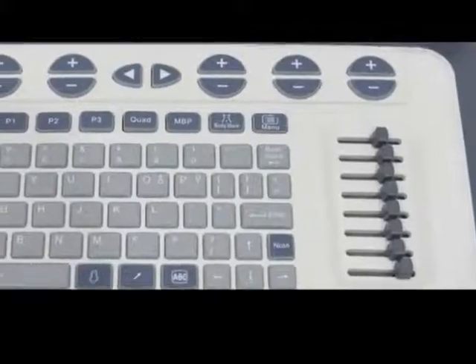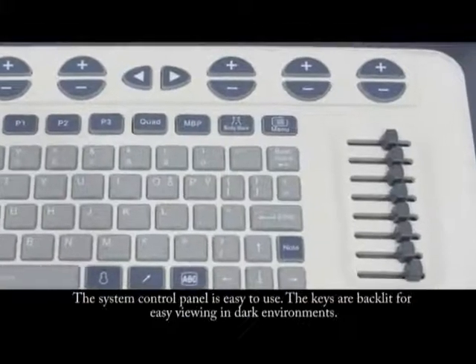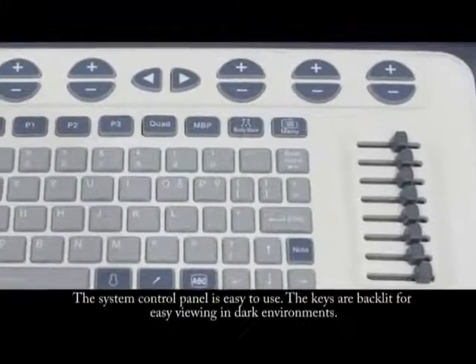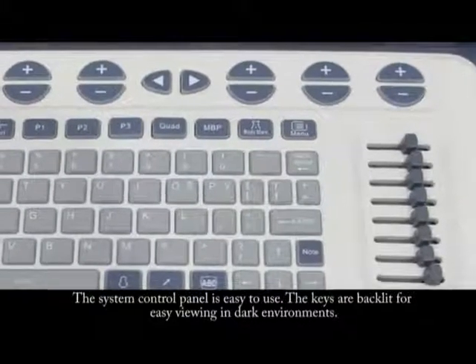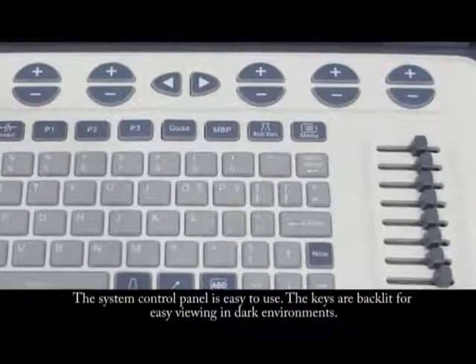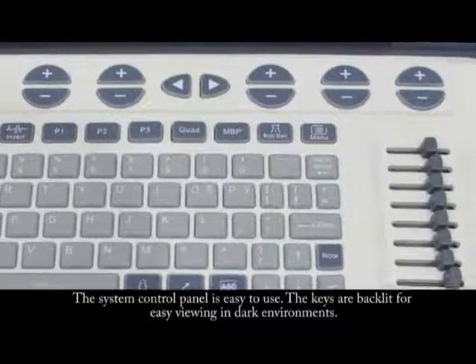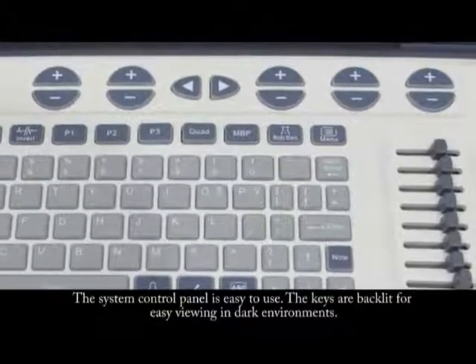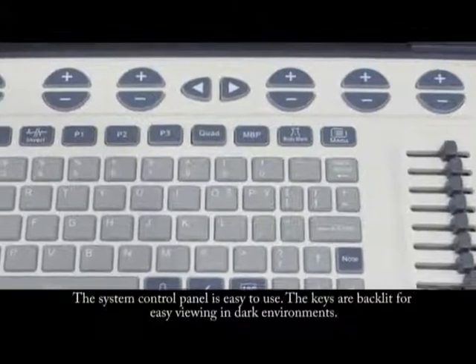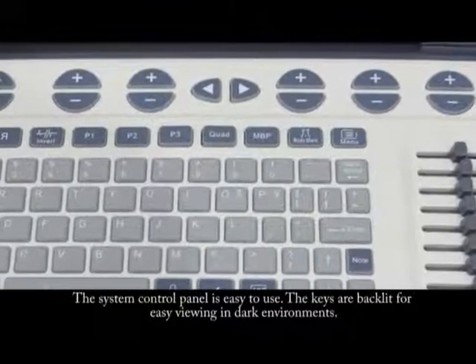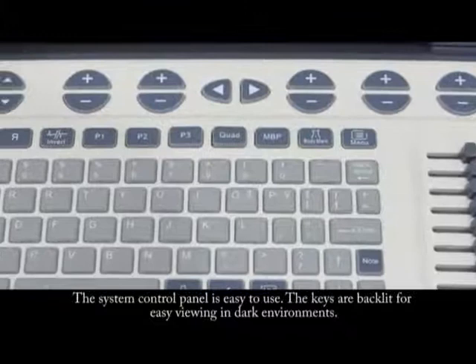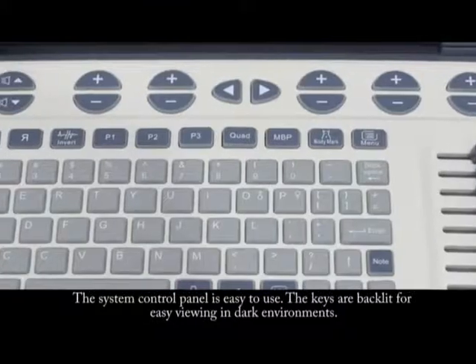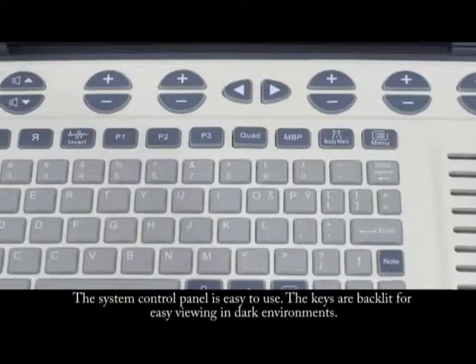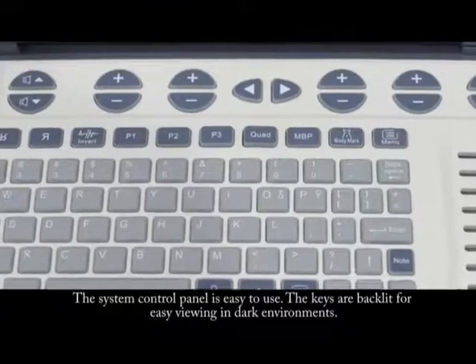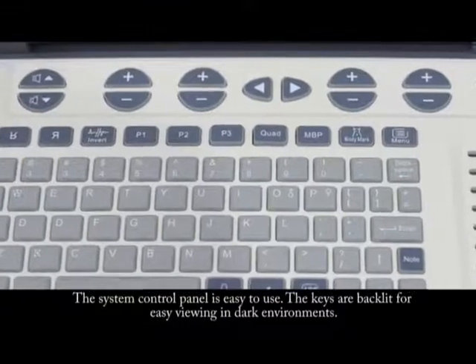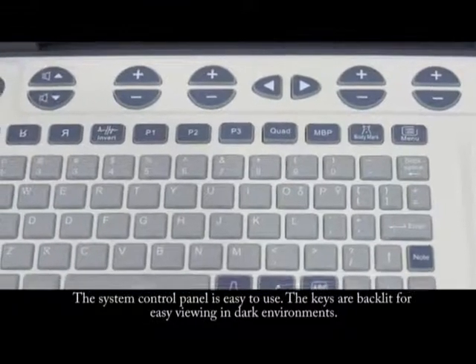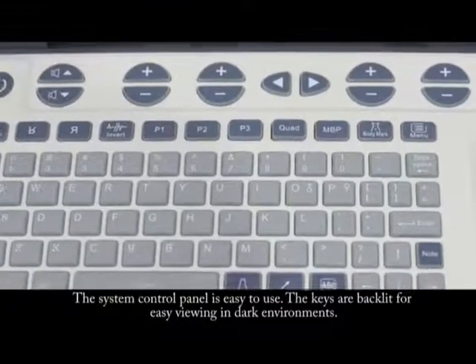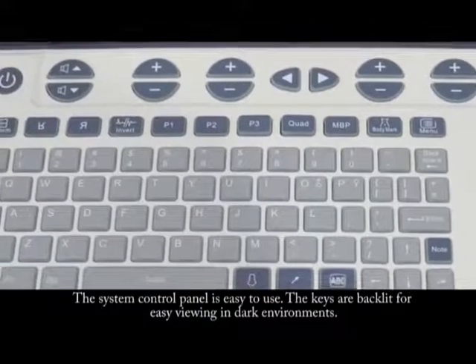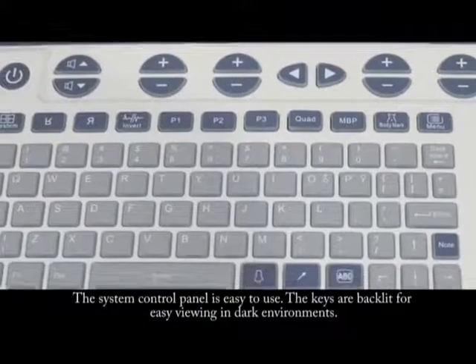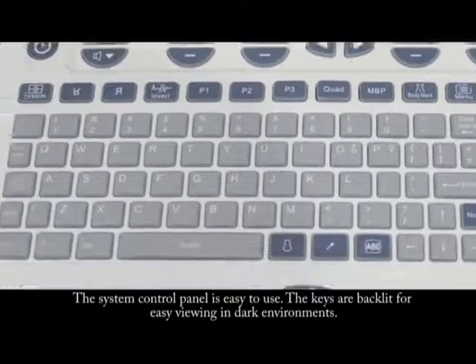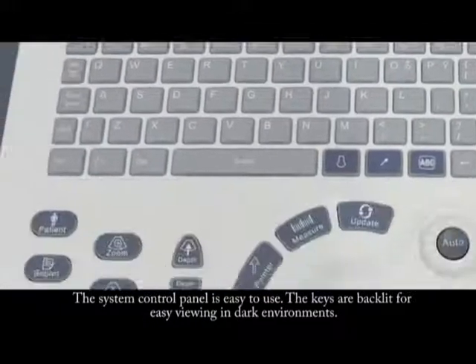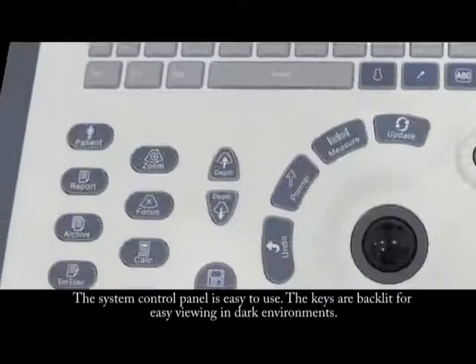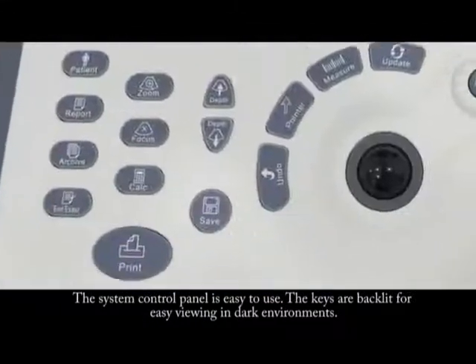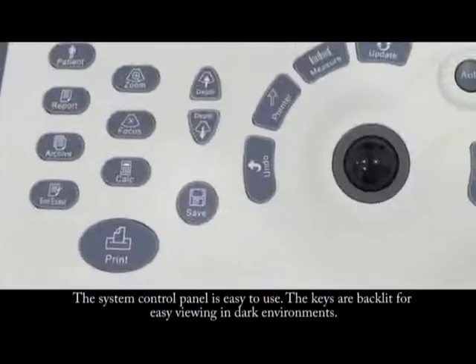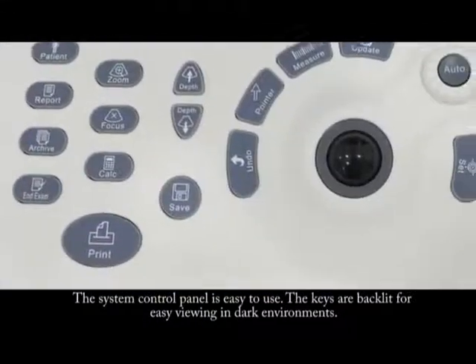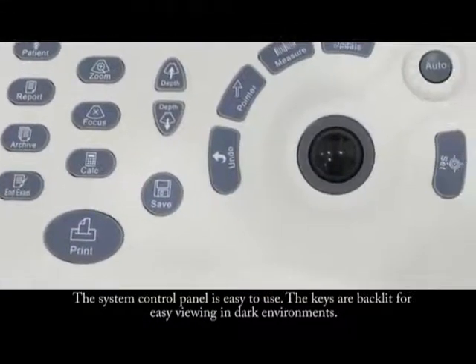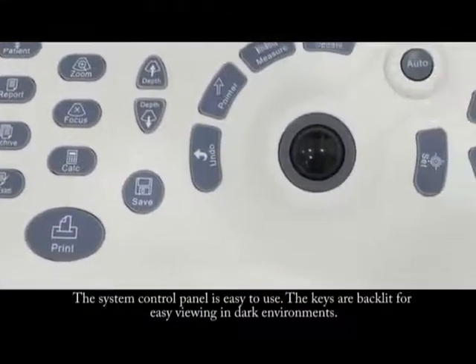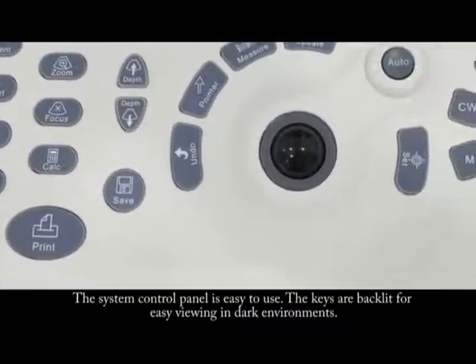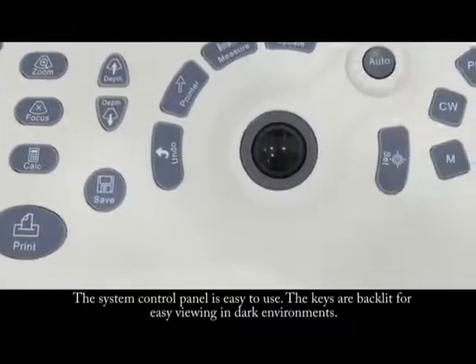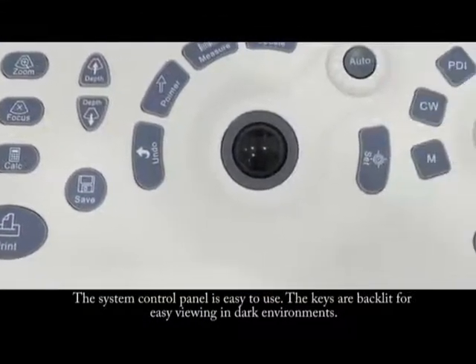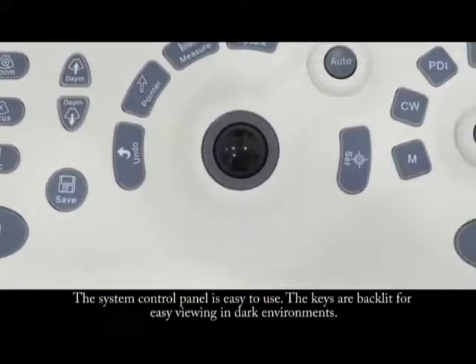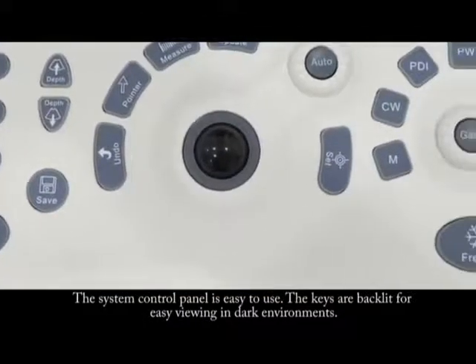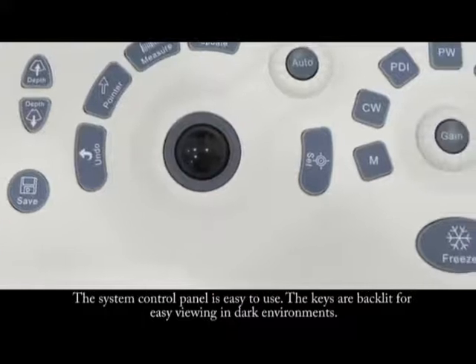The system control panel is easy to use. The keys are backlit for easy viewing in dark environments.